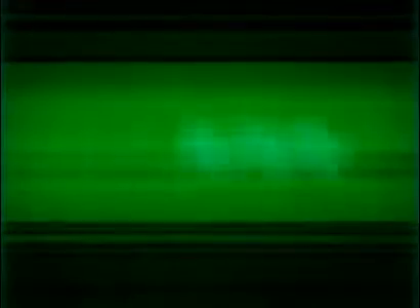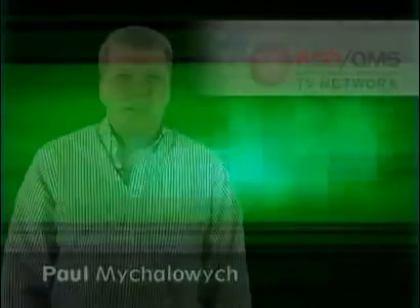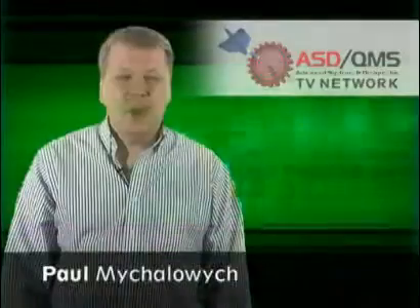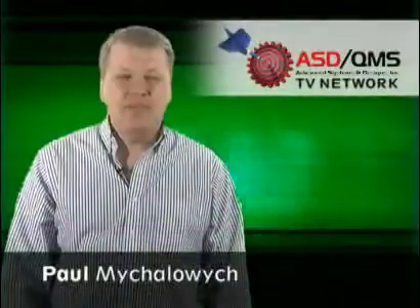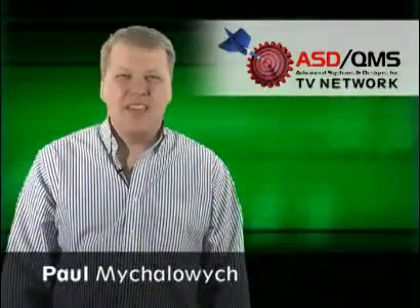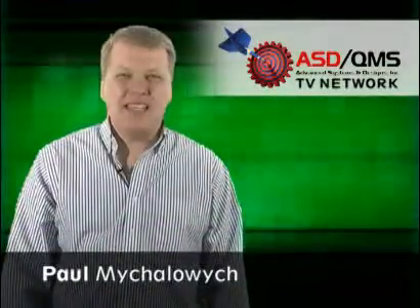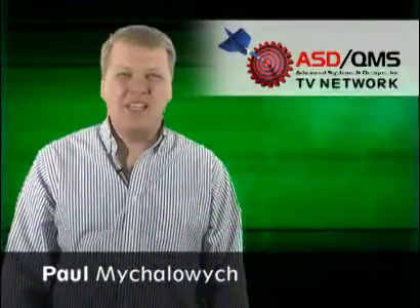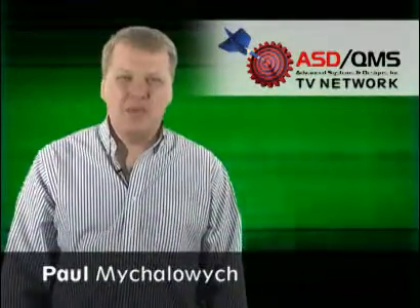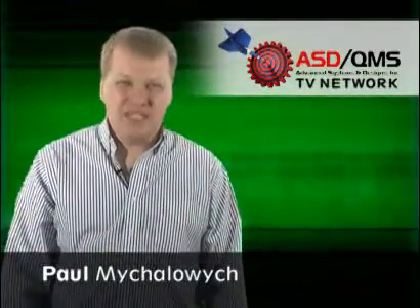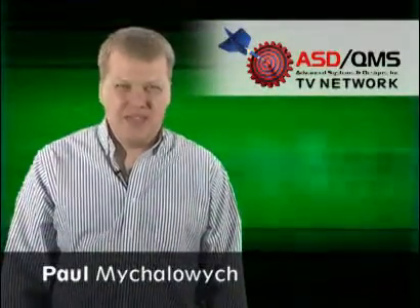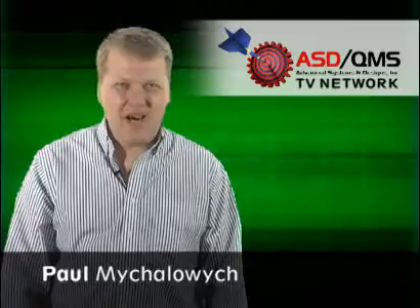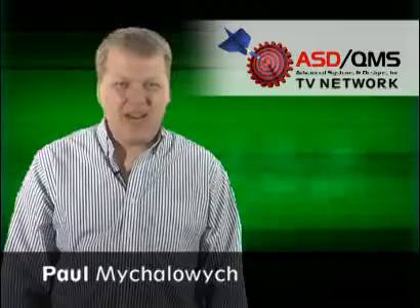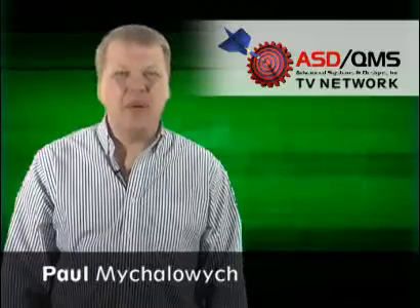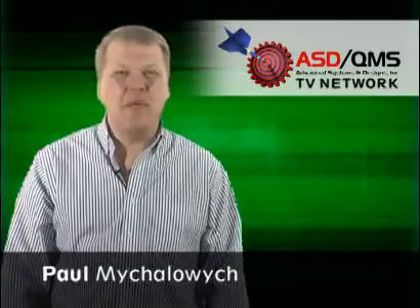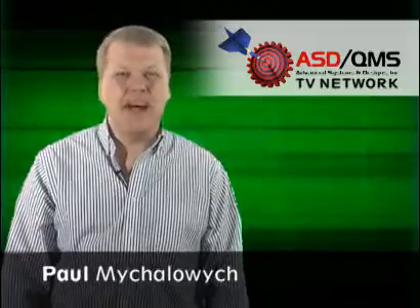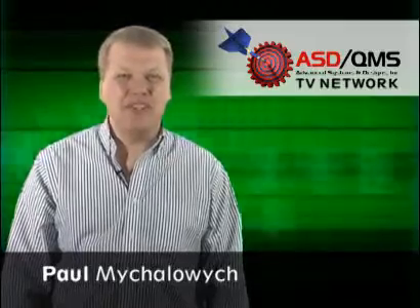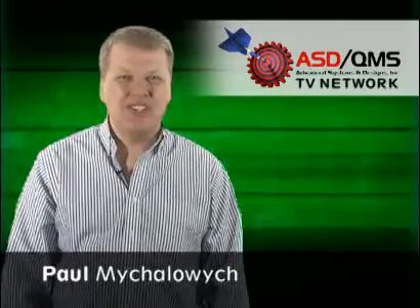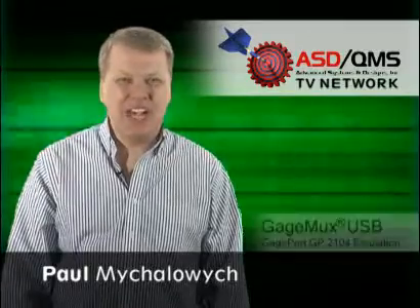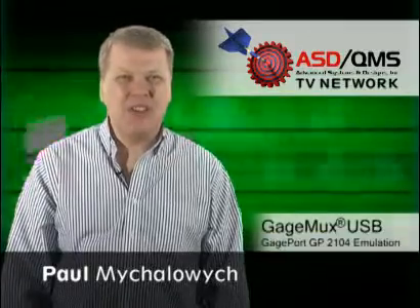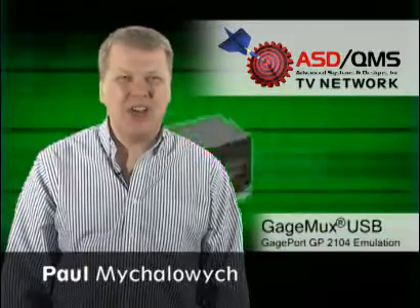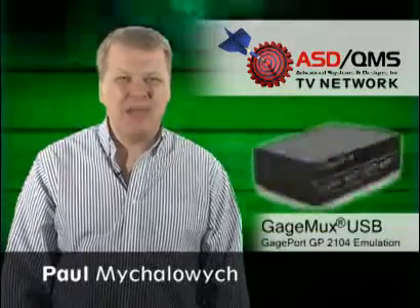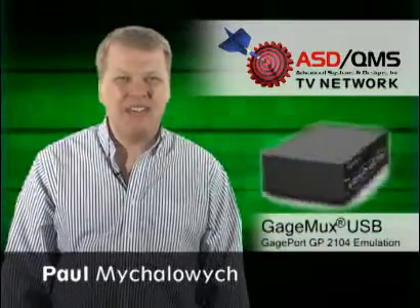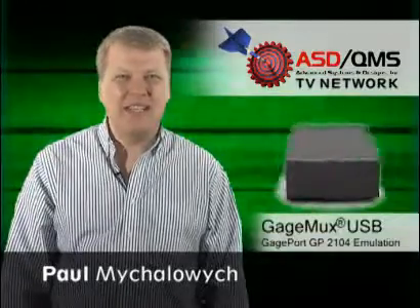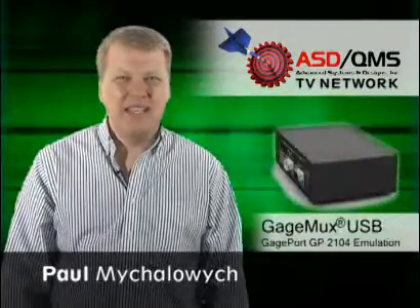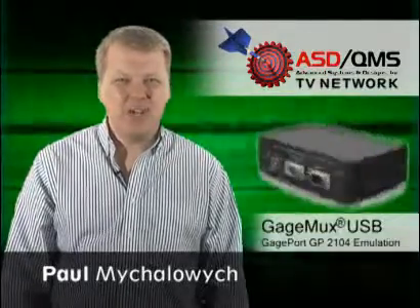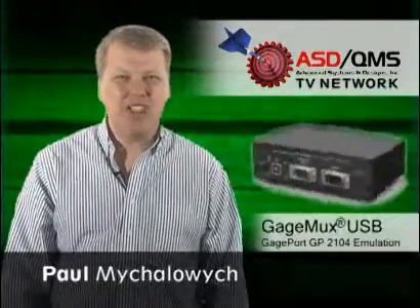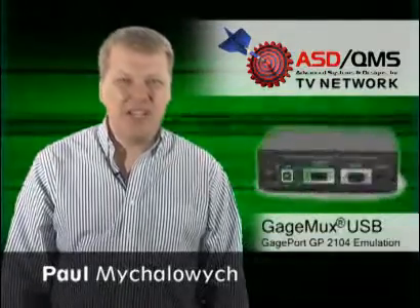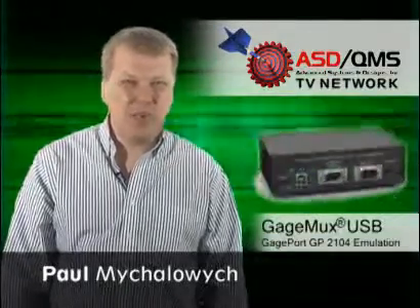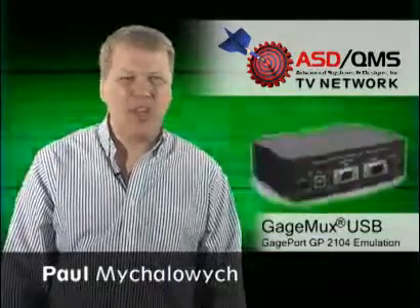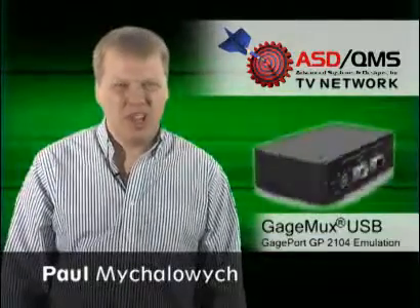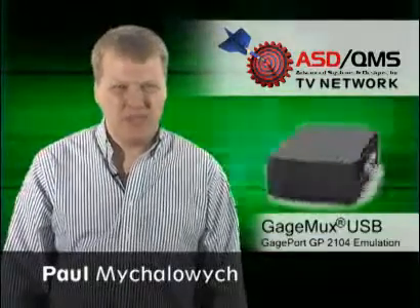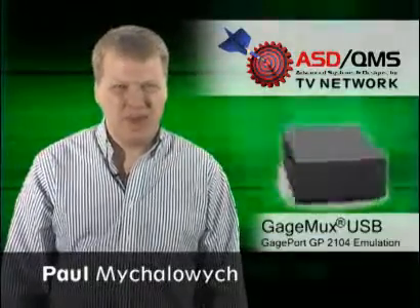Welcome to the ASD QMS TV Network. I'm Paul Mihalowicz and today we're going to talk about the GaugeMux GaugePort Emulation product.